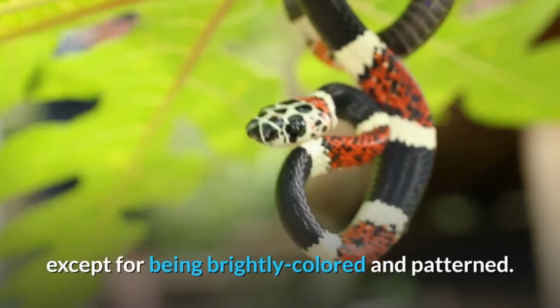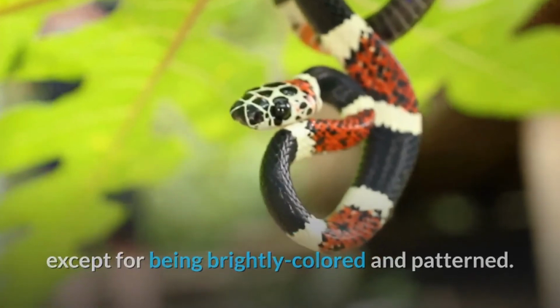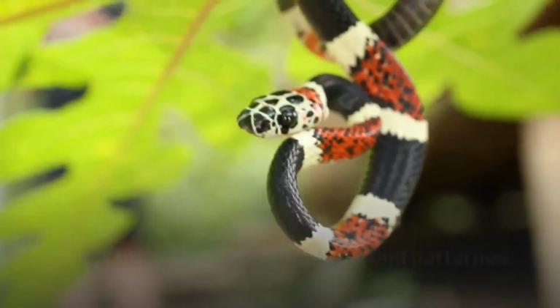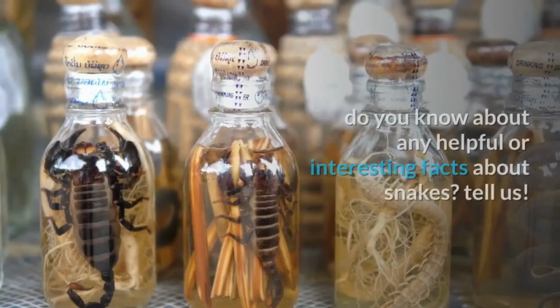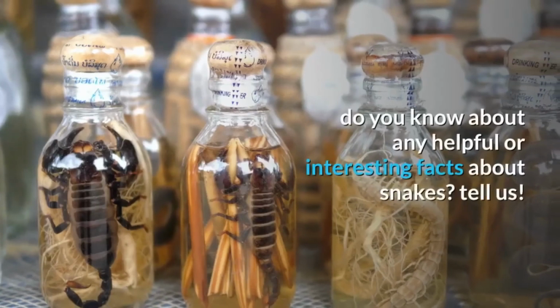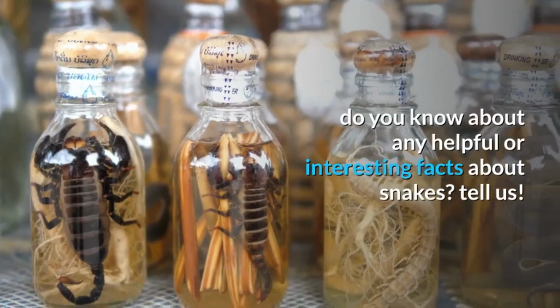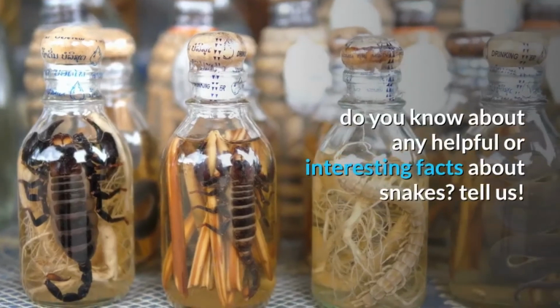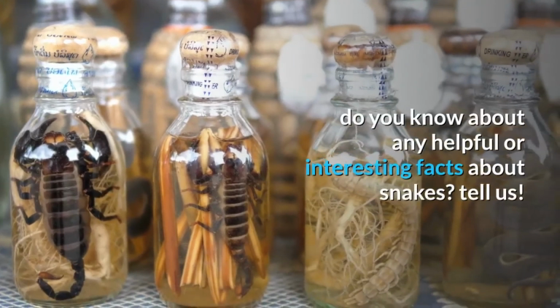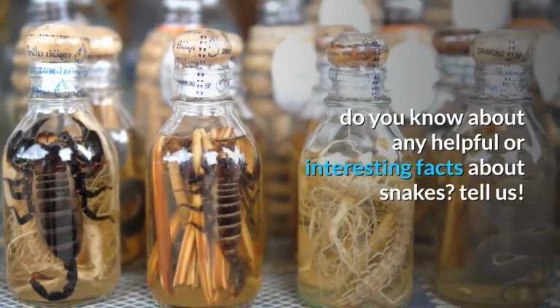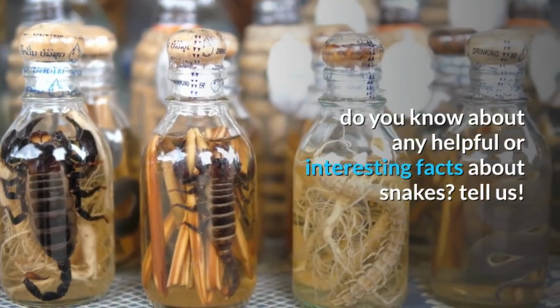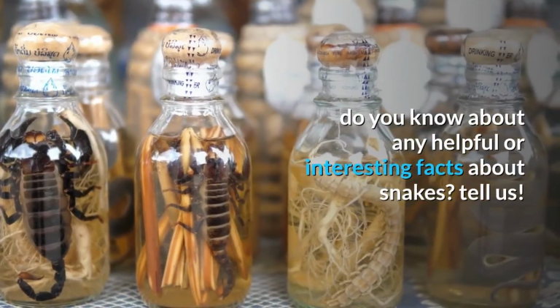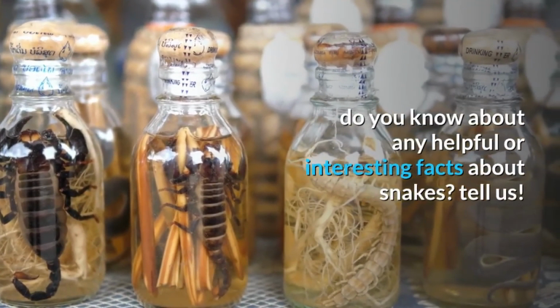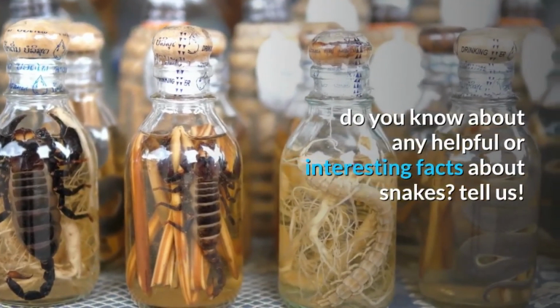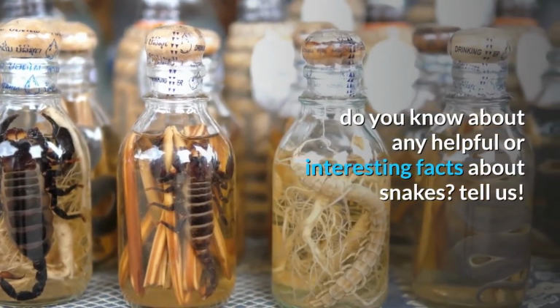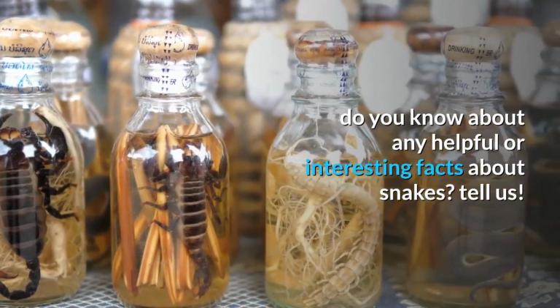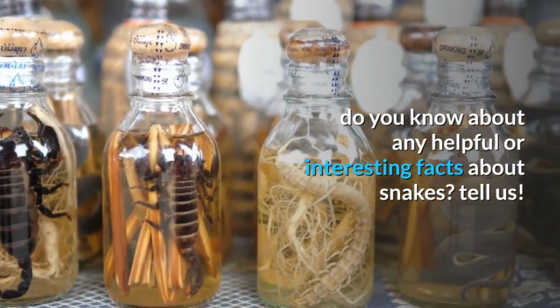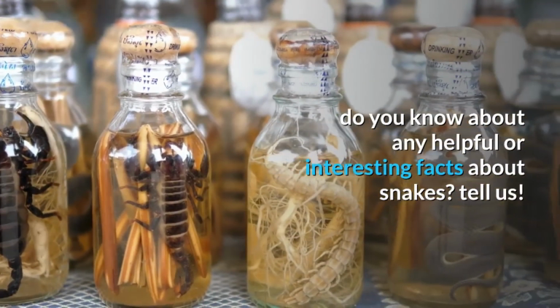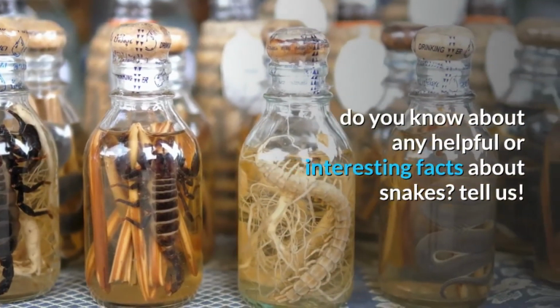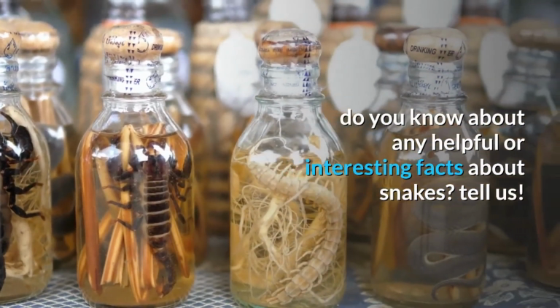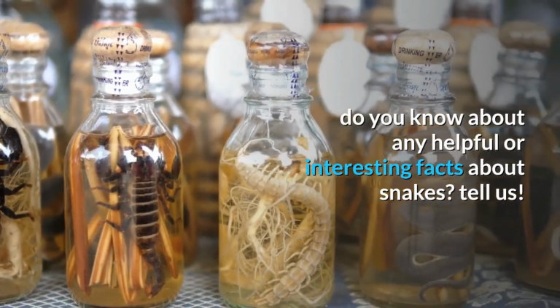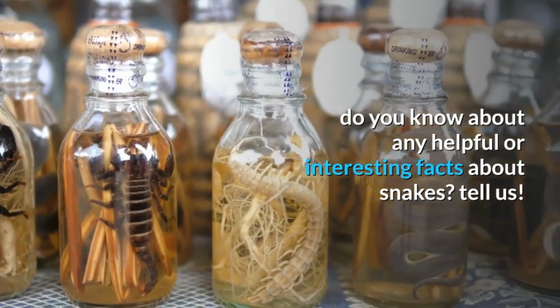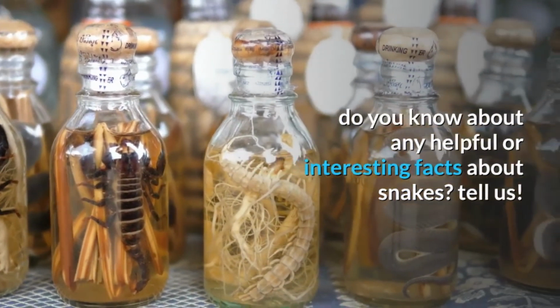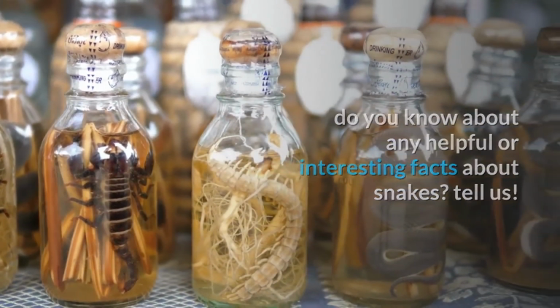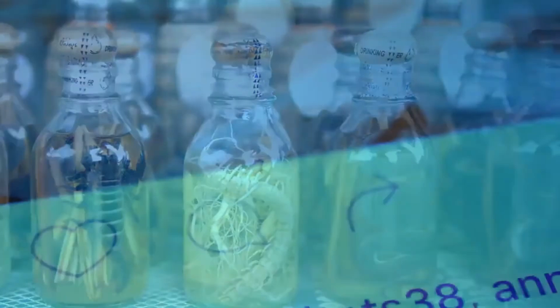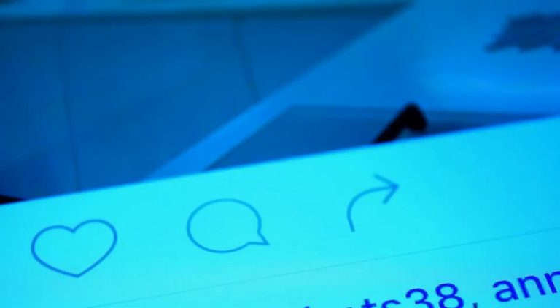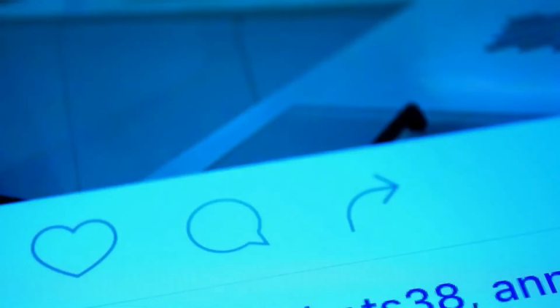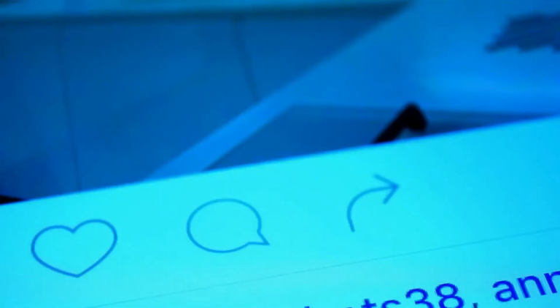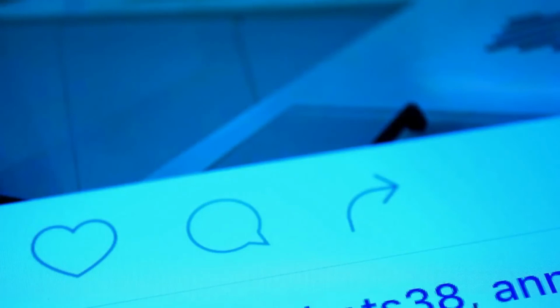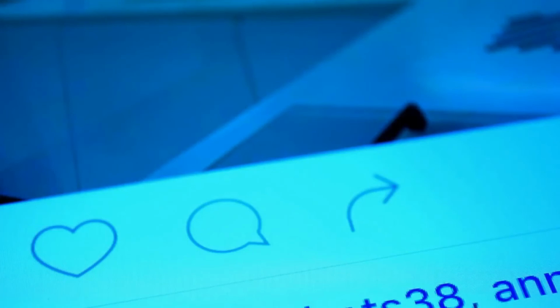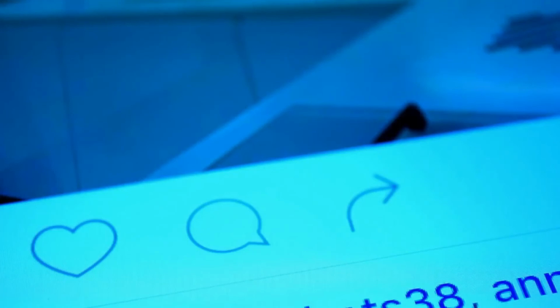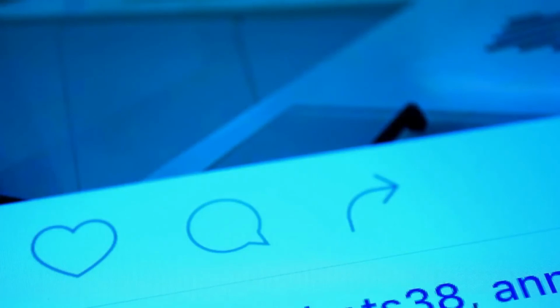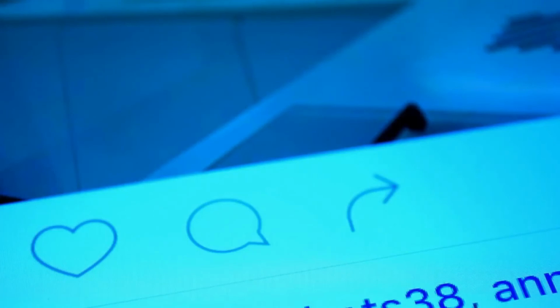Do you know about any helpful or interesting facts about snakes? Tell us — just leave it in the comment section below.